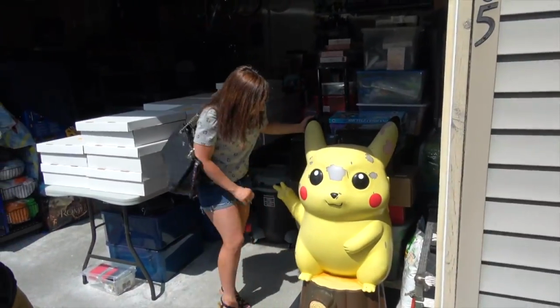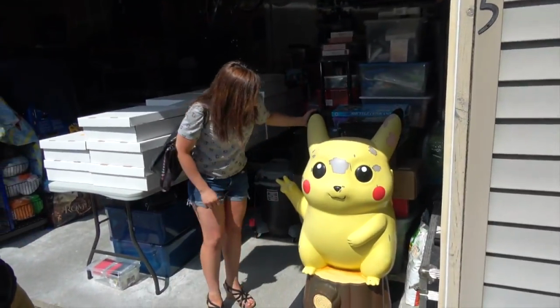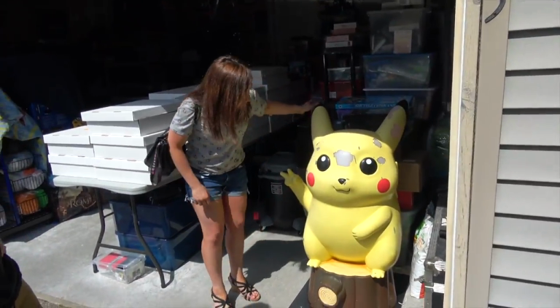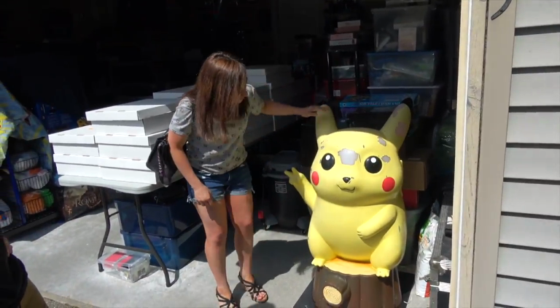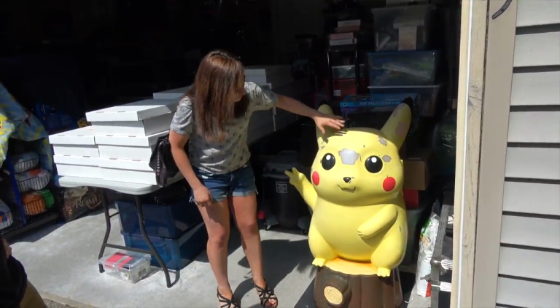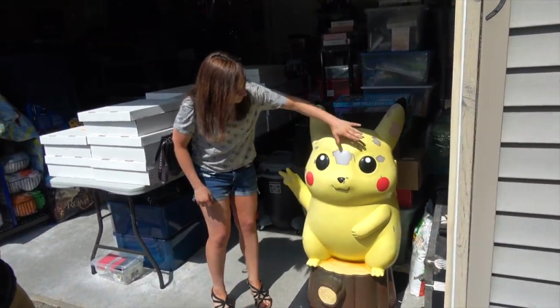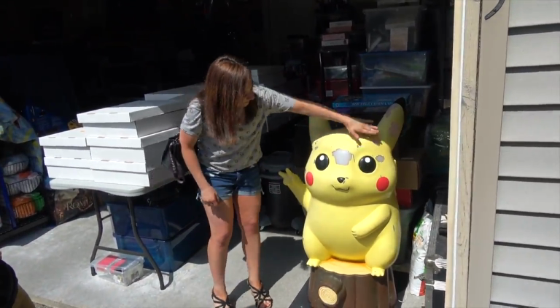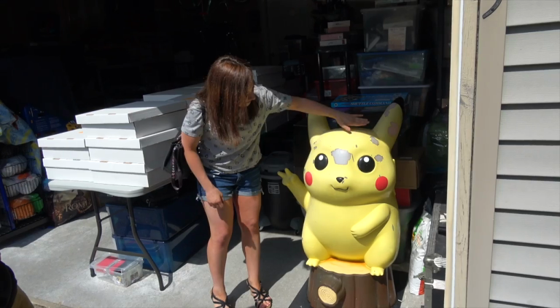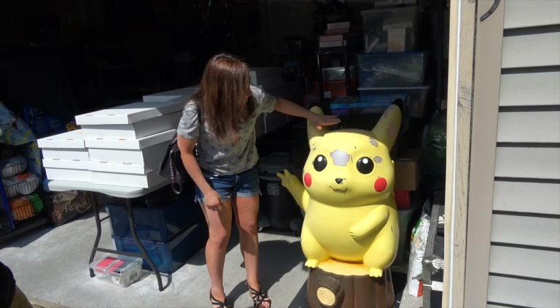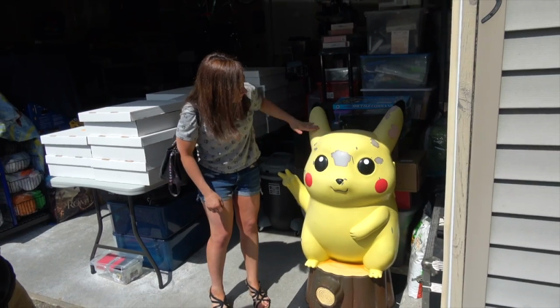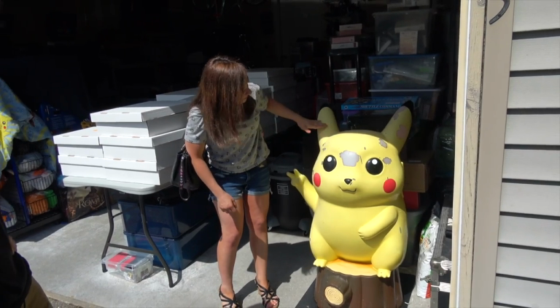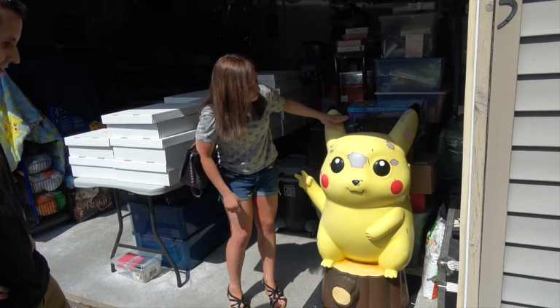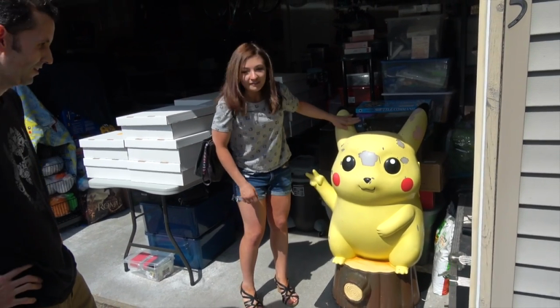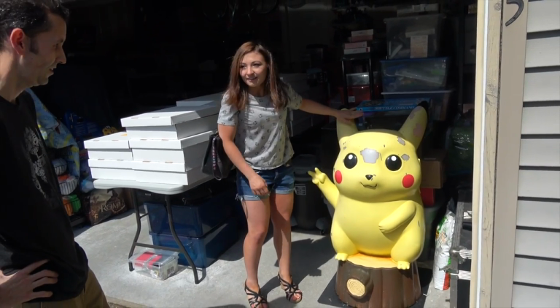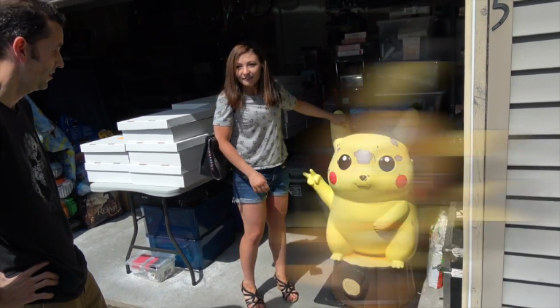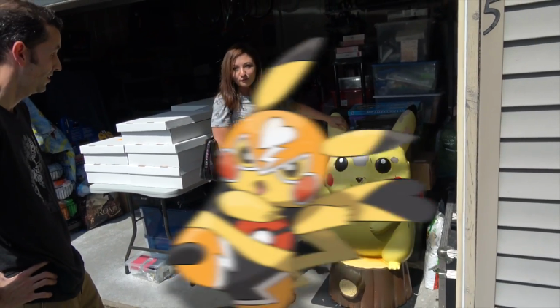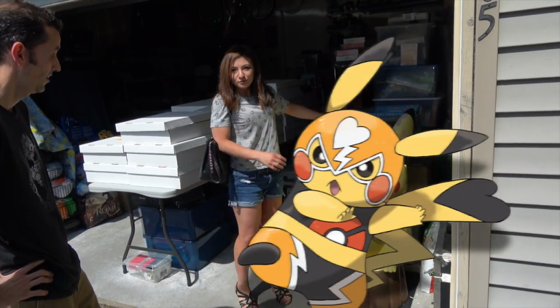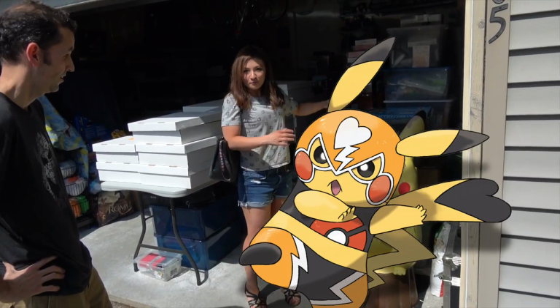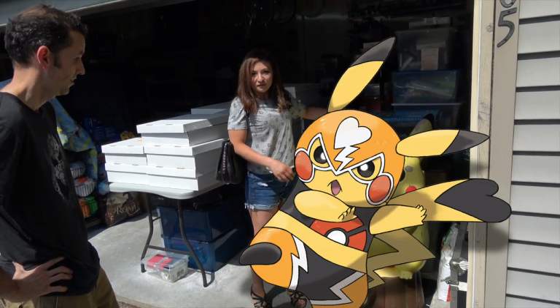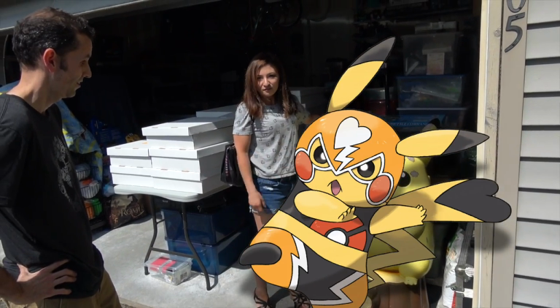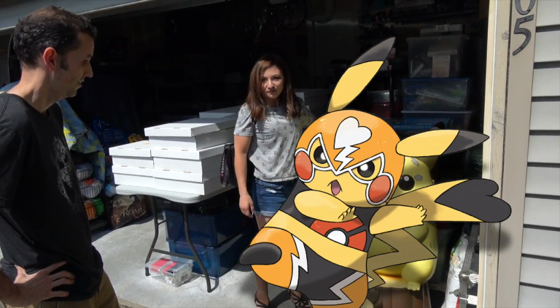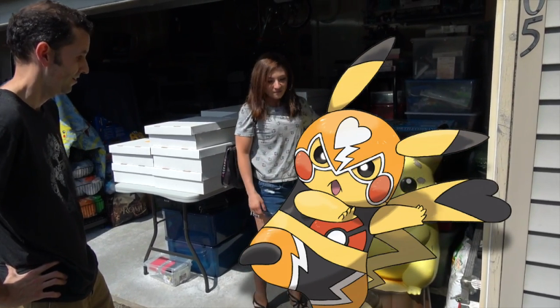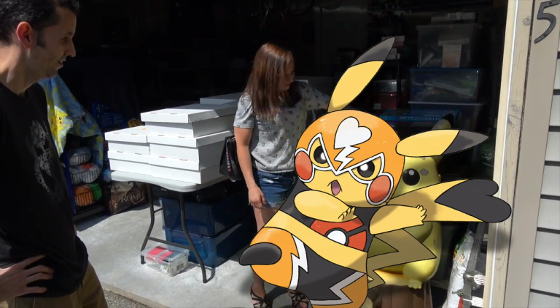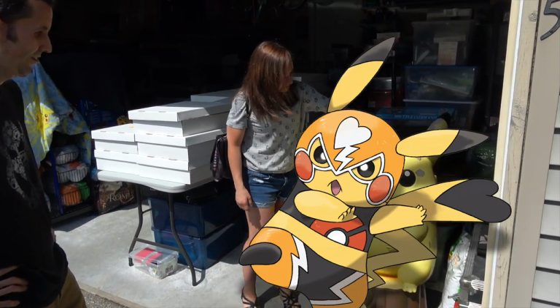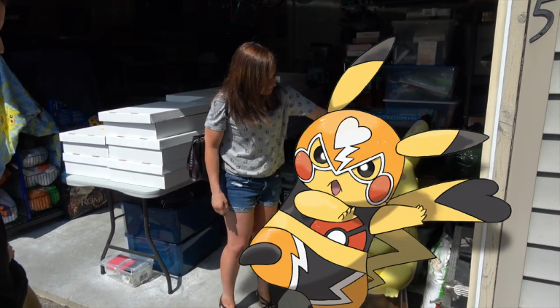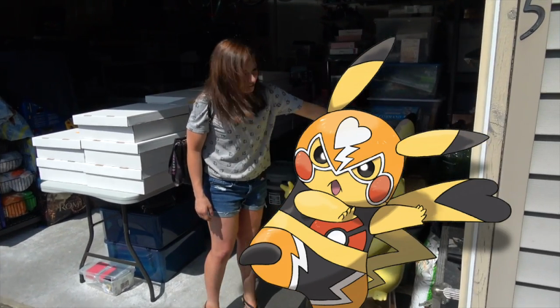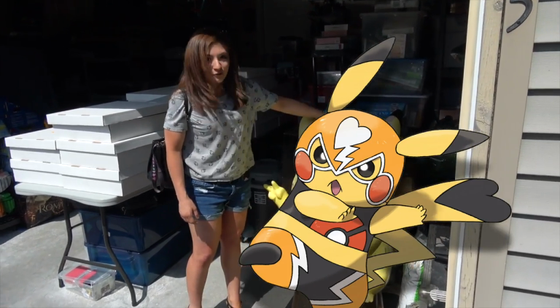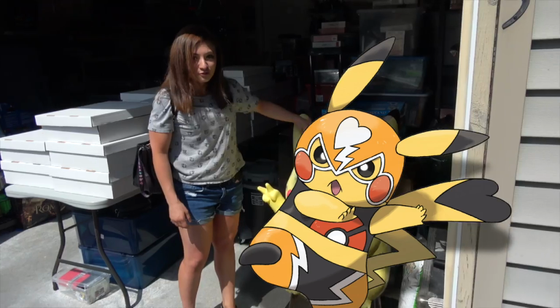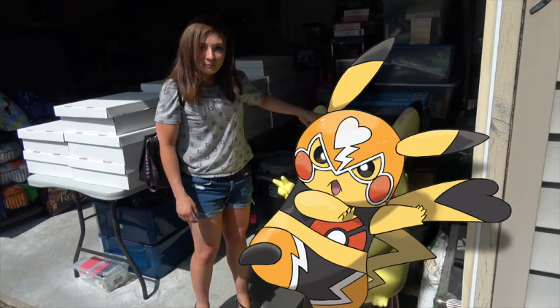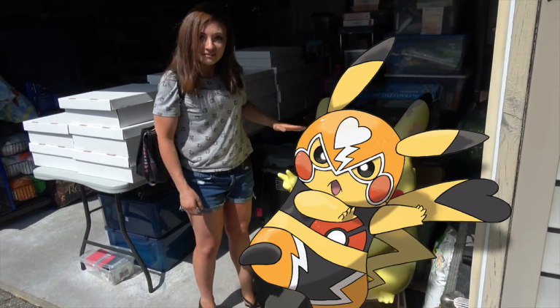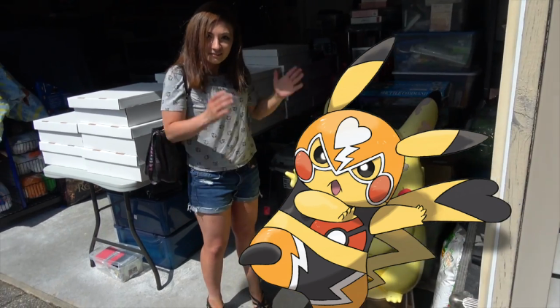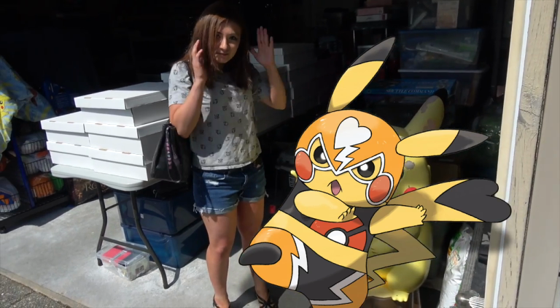That's awesome. I'm just going to have to put a mask on him — you've seen the luchador Pikachu? I'm thinking about putting a luchador mask on him.